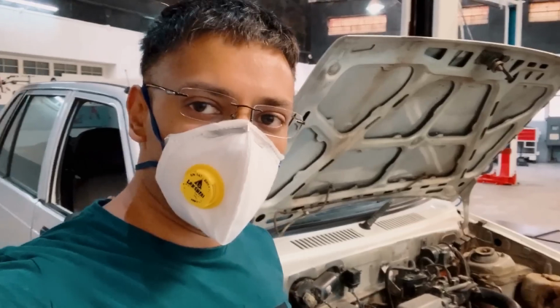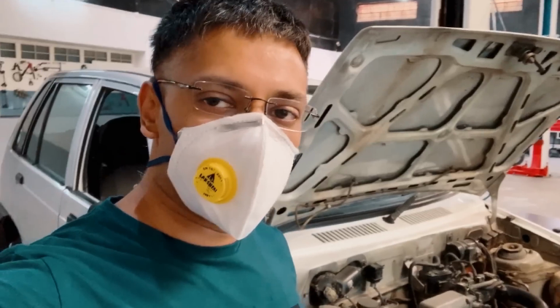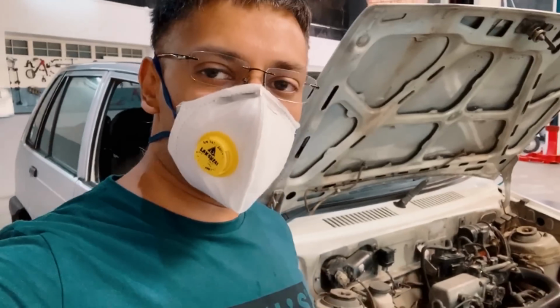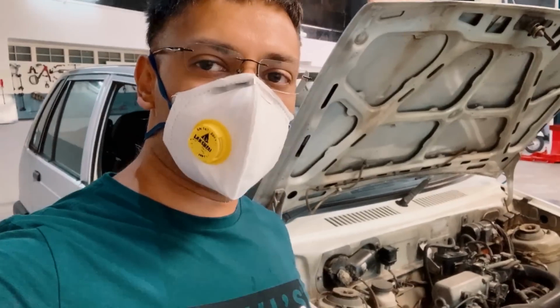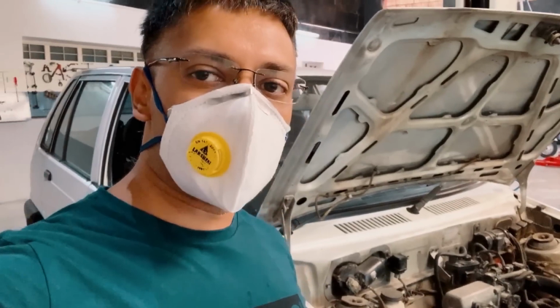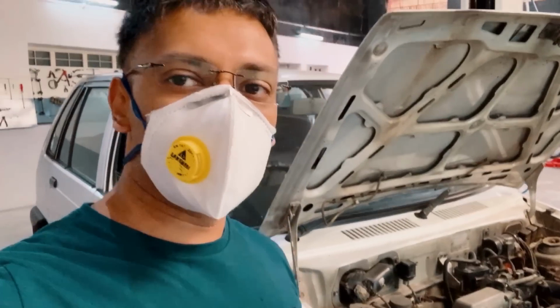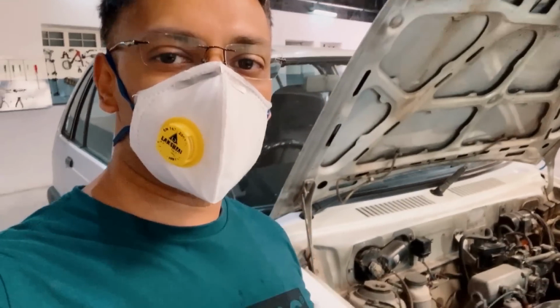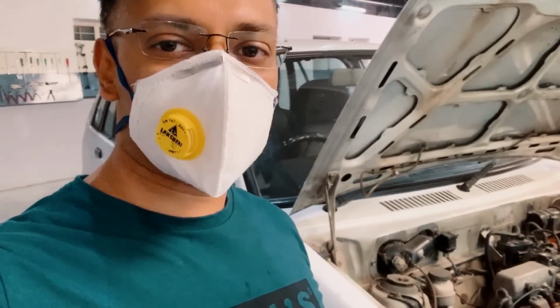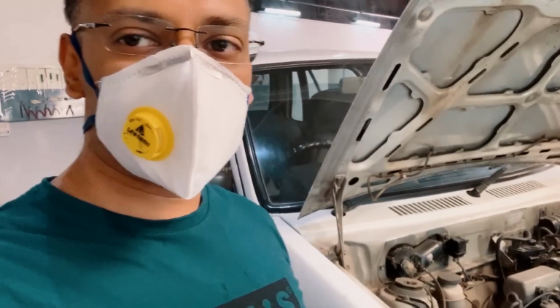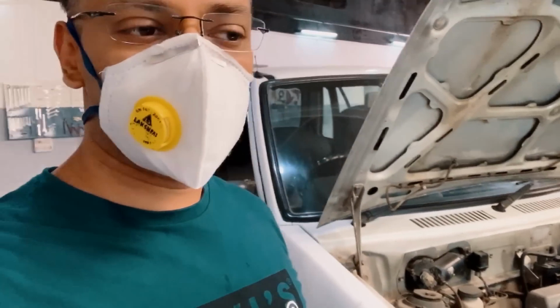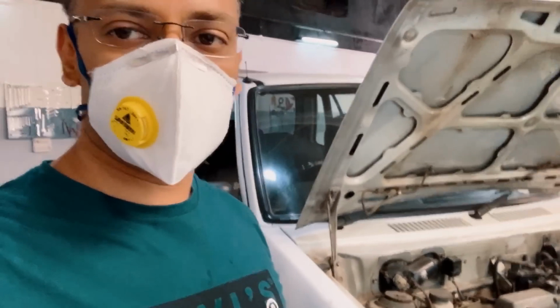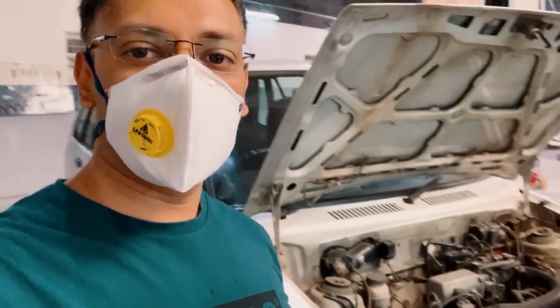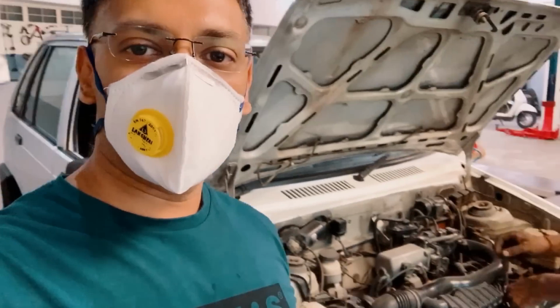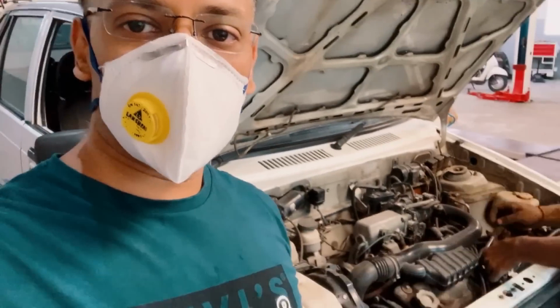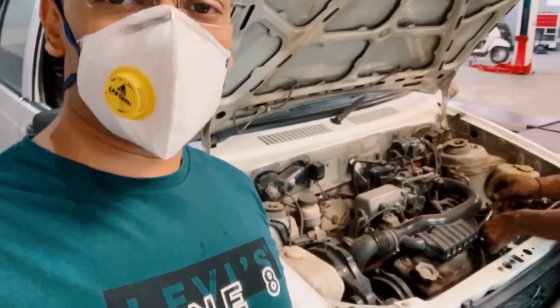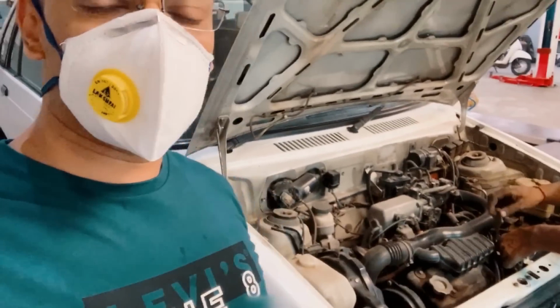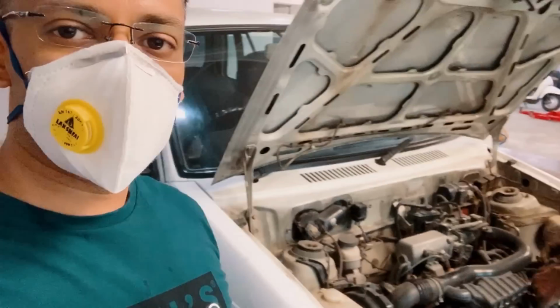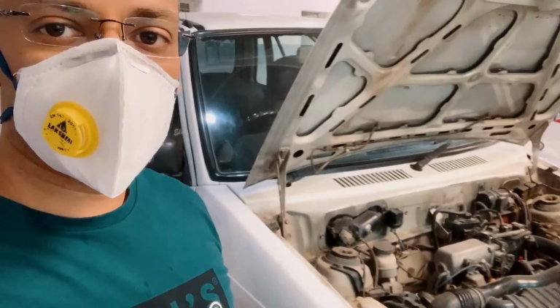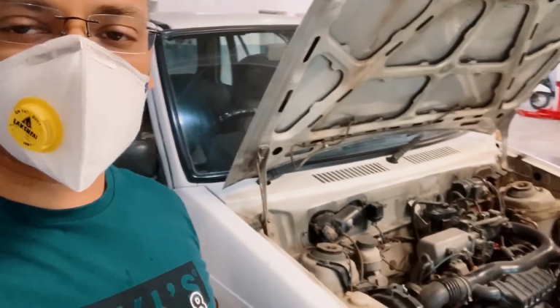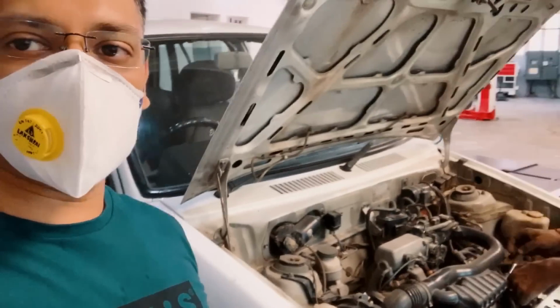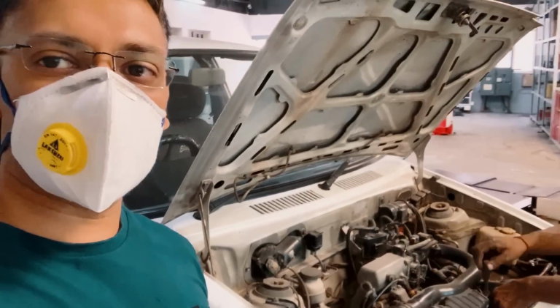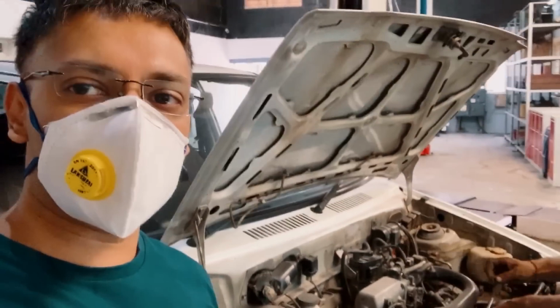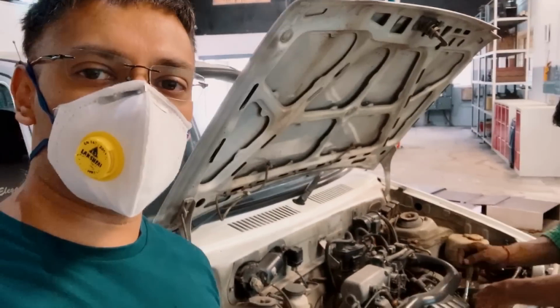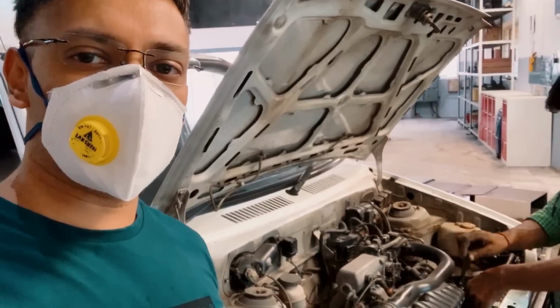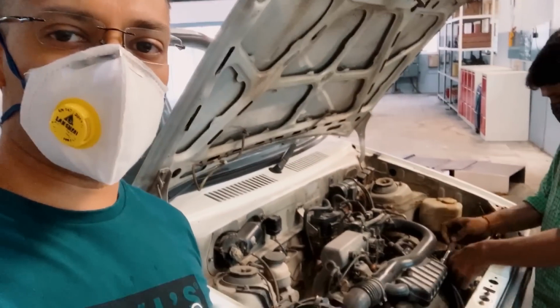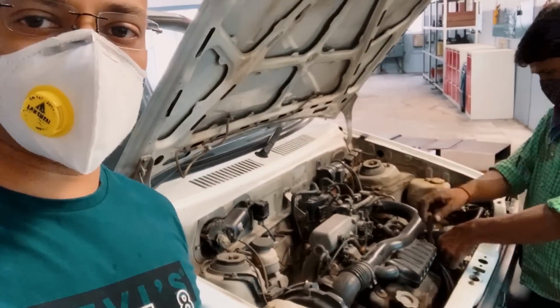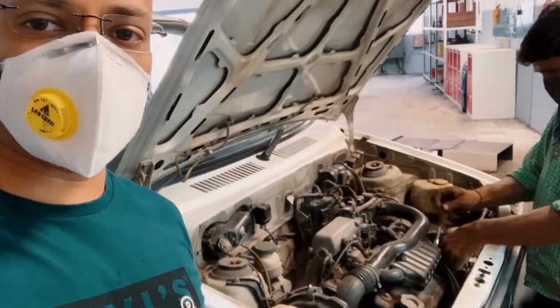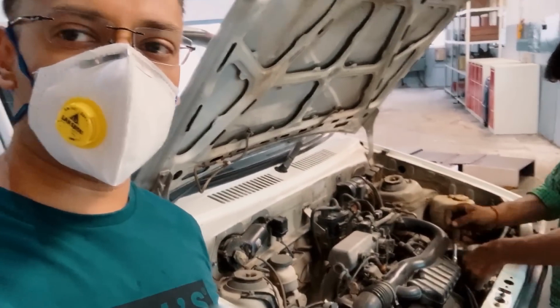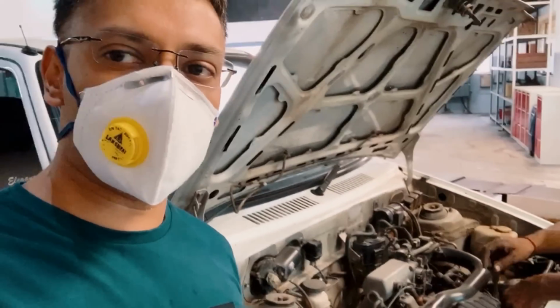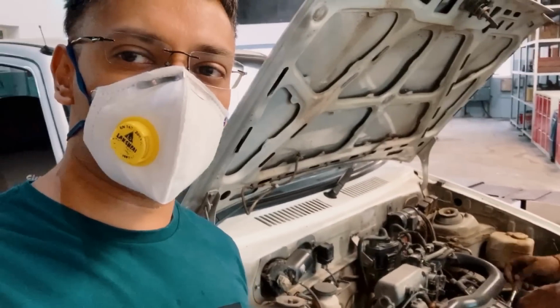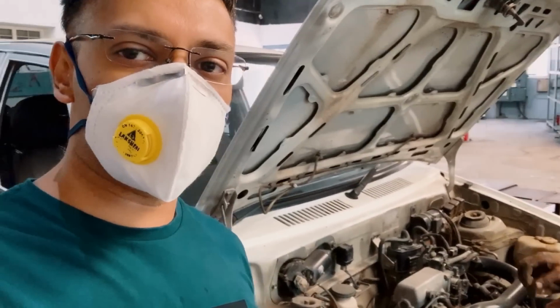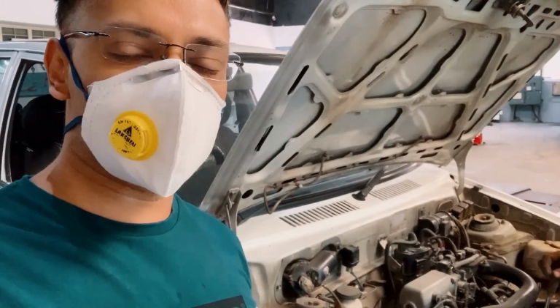We're getting the car opened as of now, and that begins by taking off the engine and everything related to the engine.